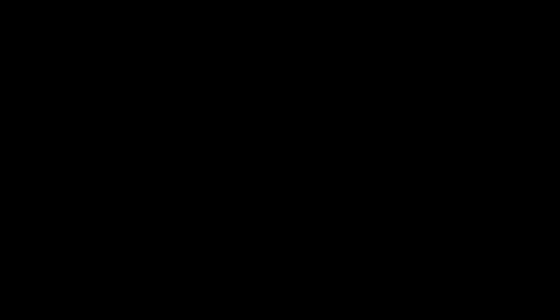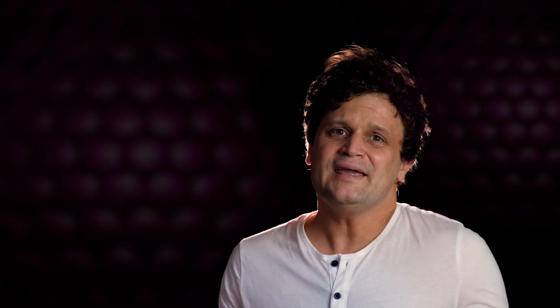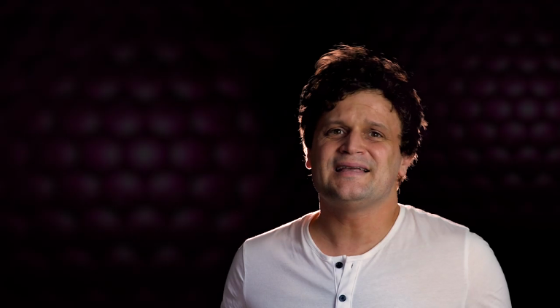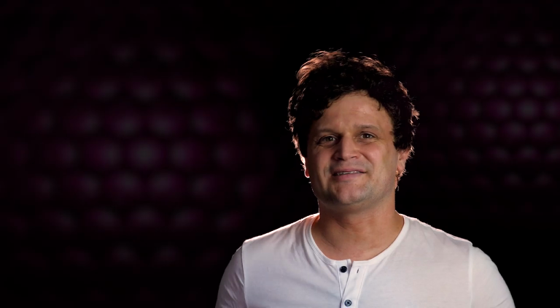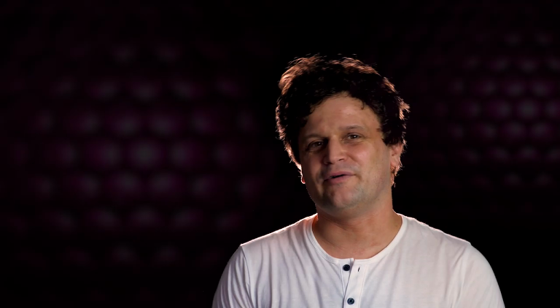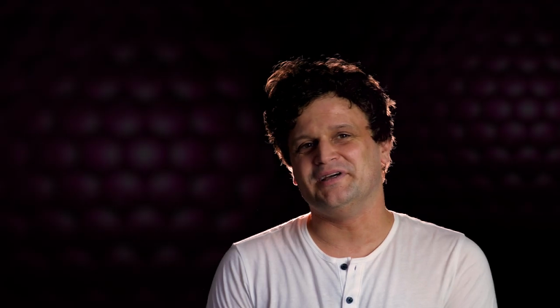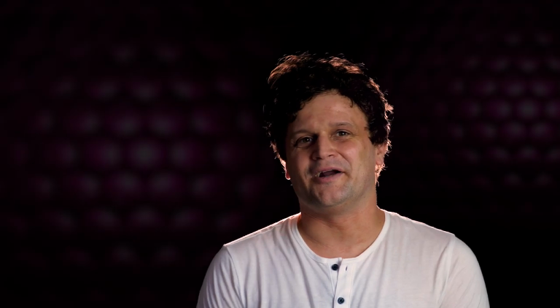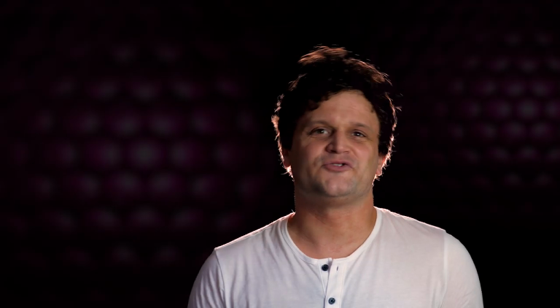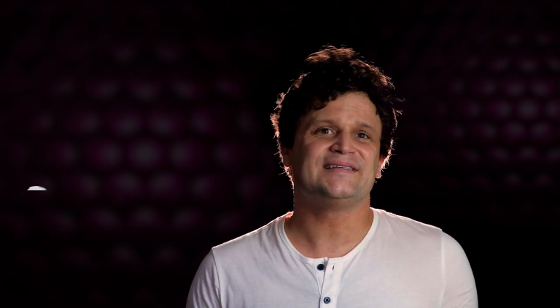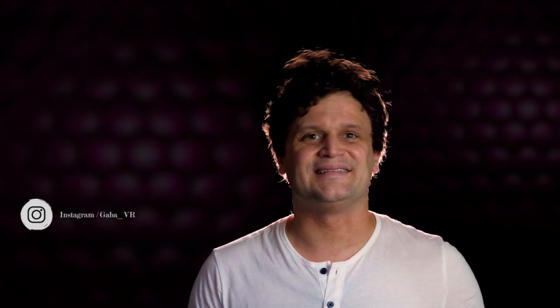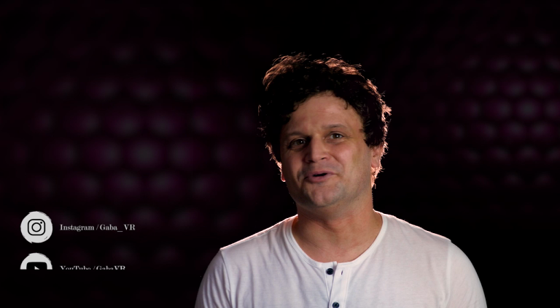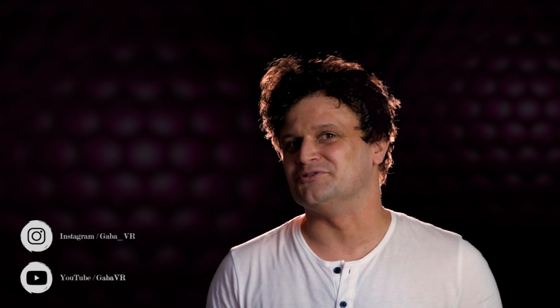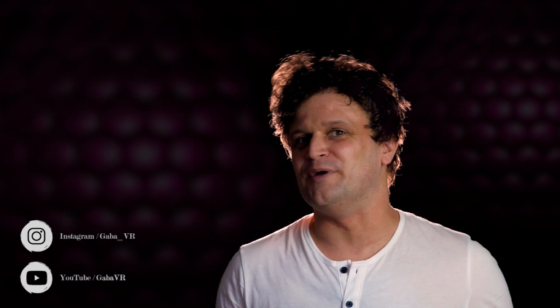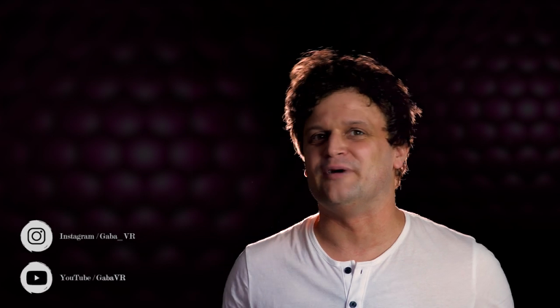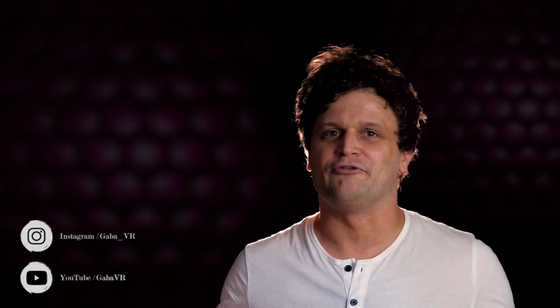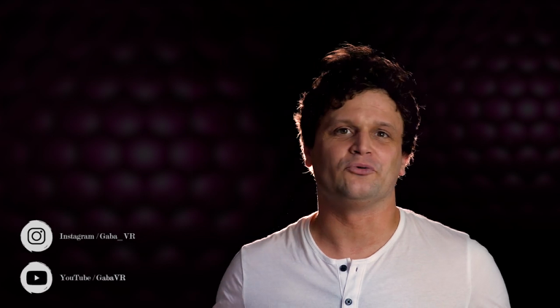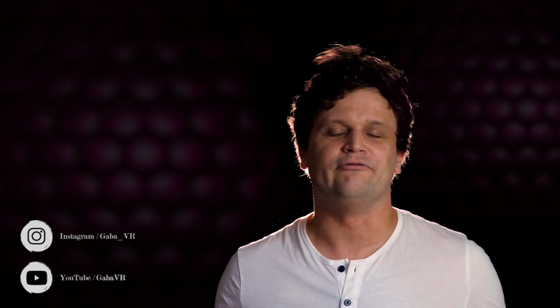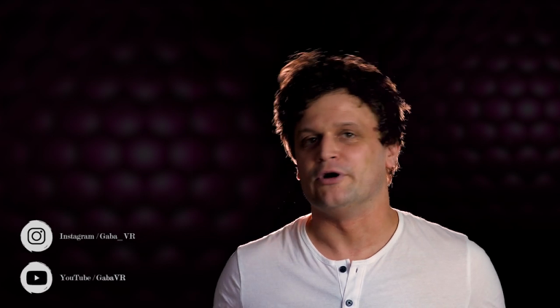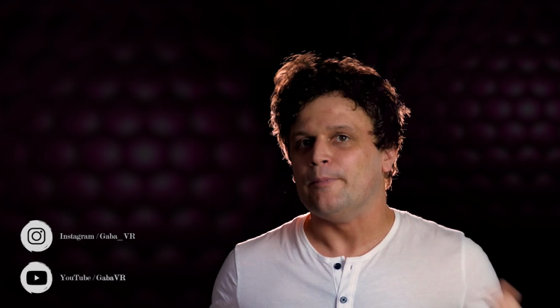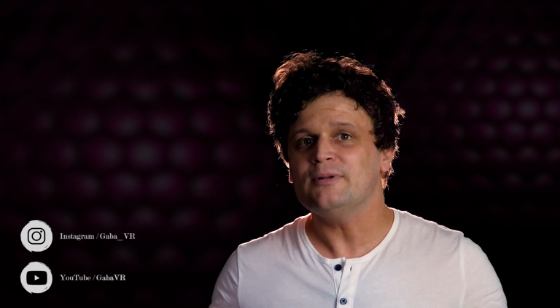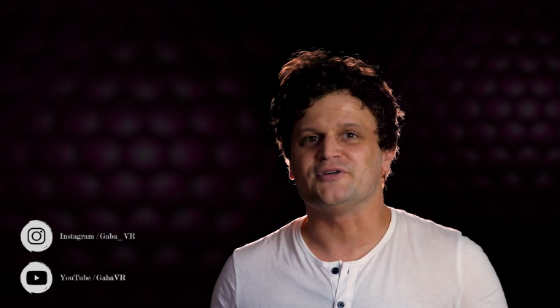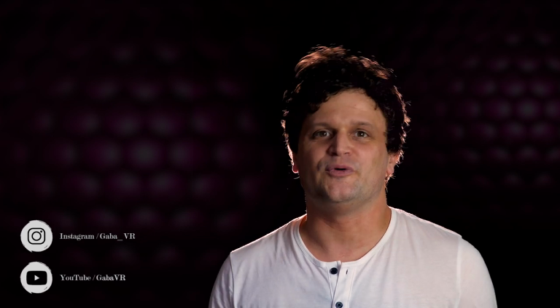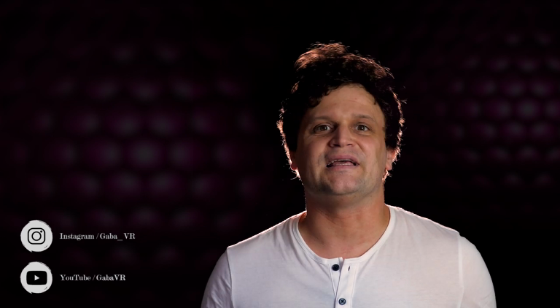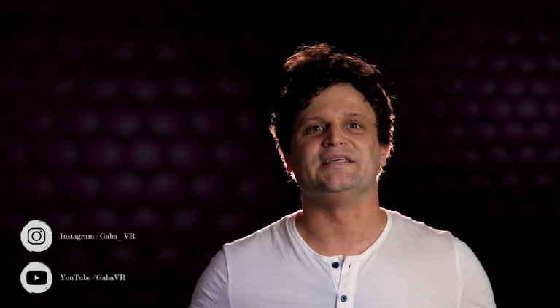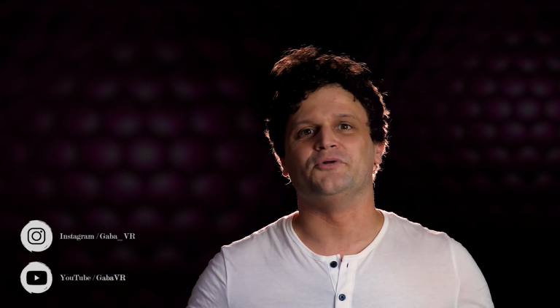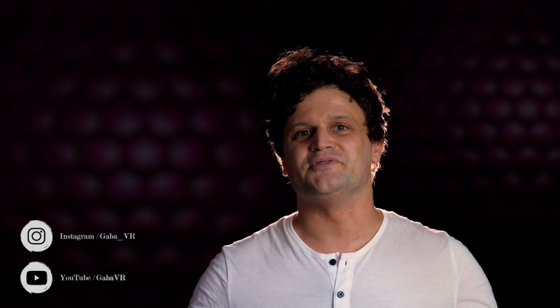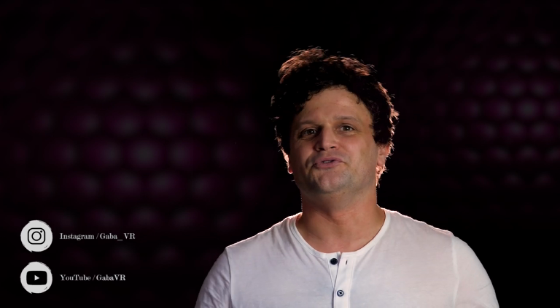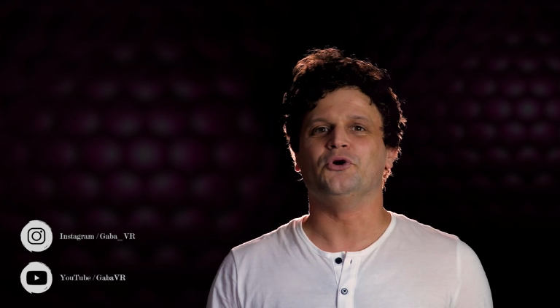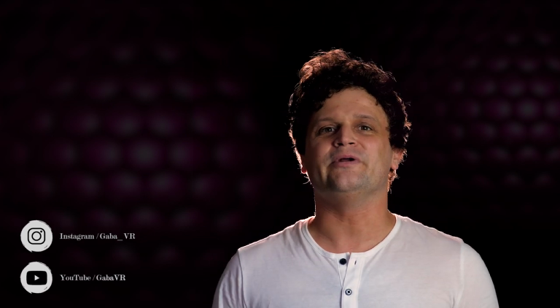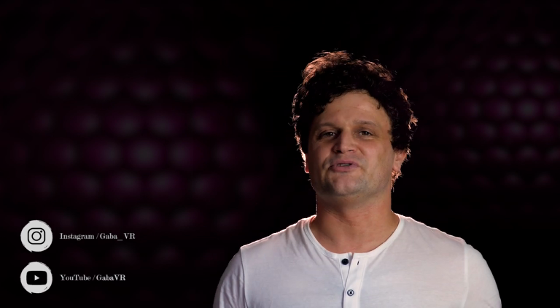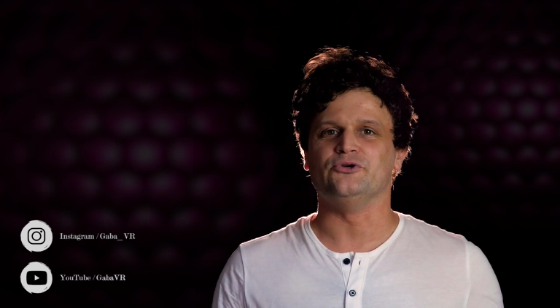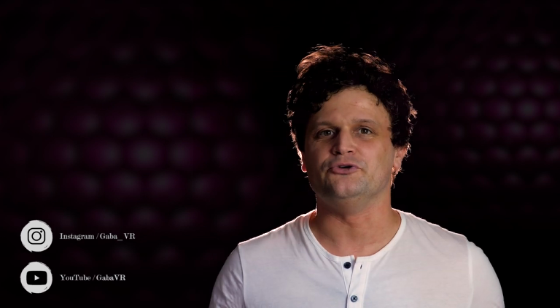Hey guys, it's GobboVR. I'm a 360 content creator and photographer, publishing 360 contents and tutorials on YouTube.